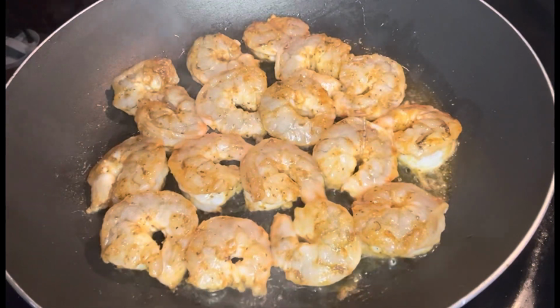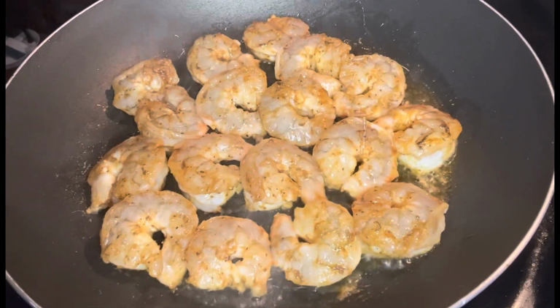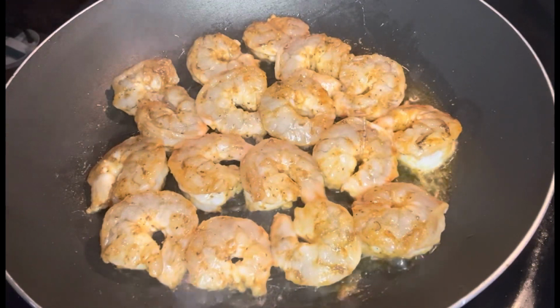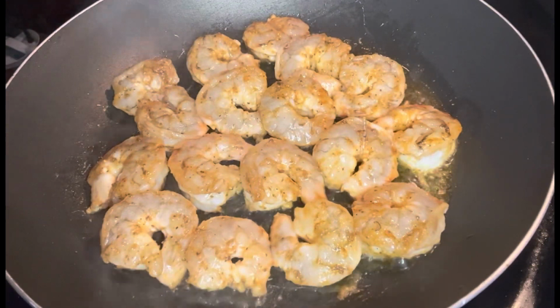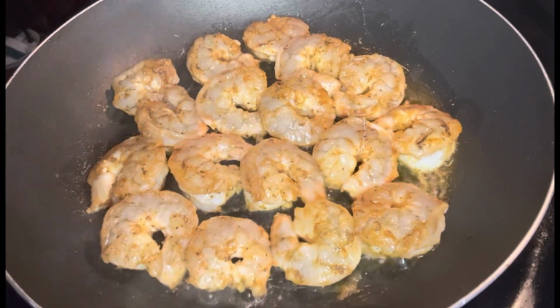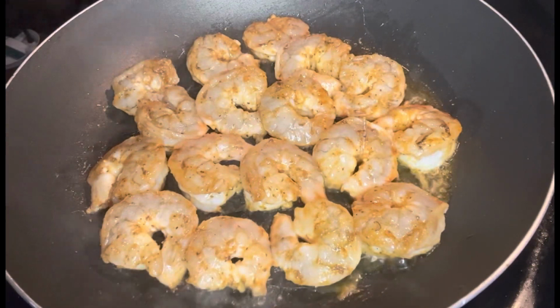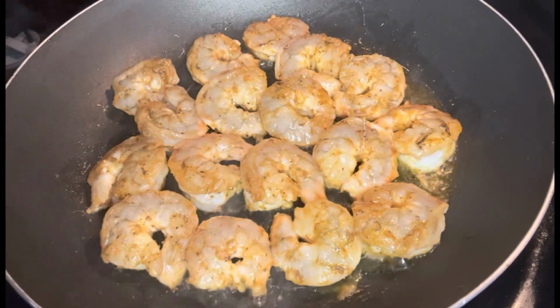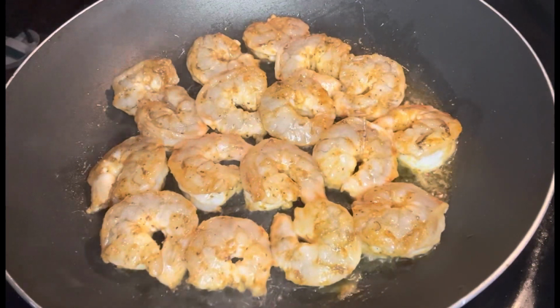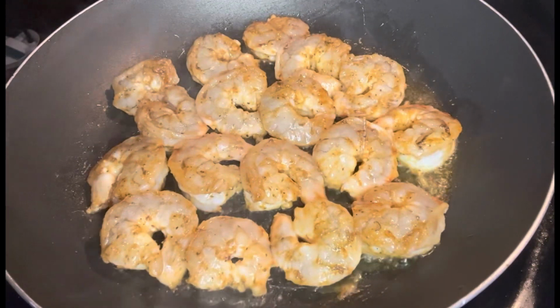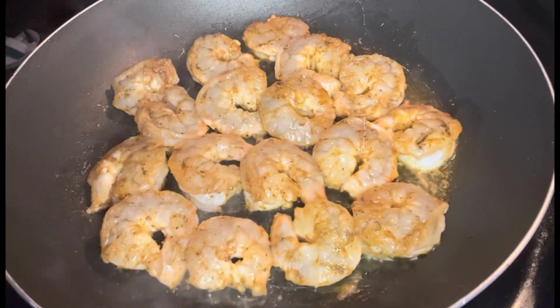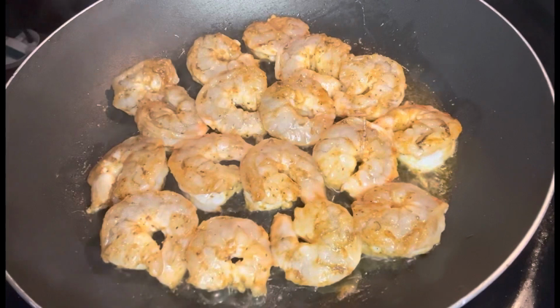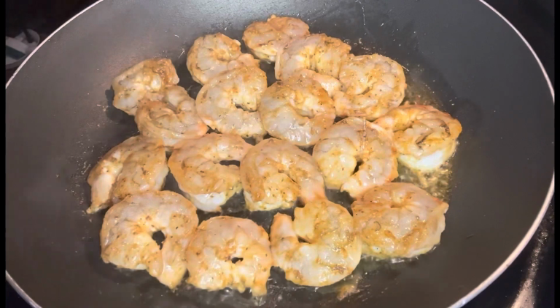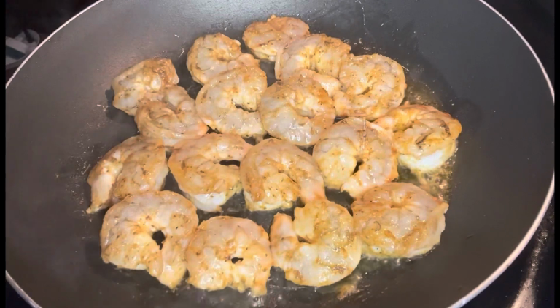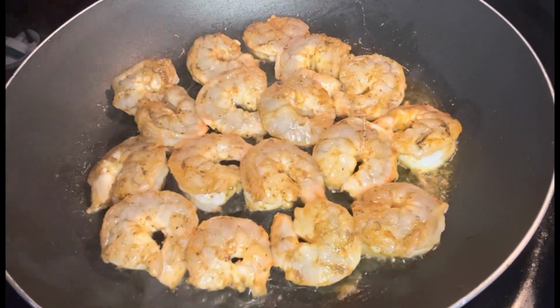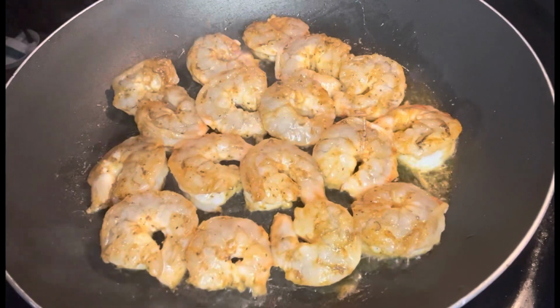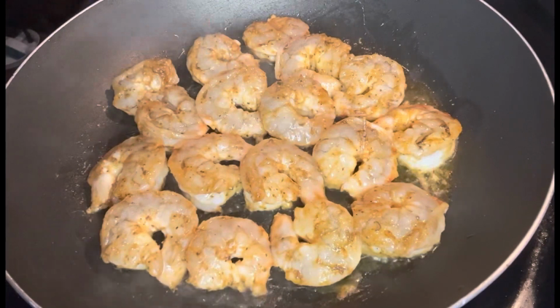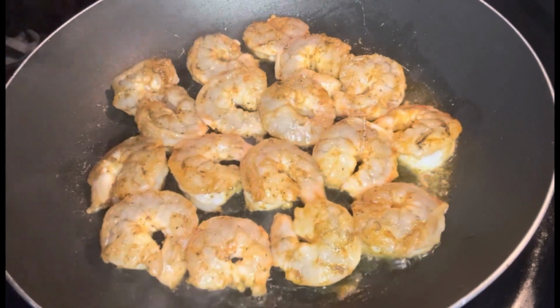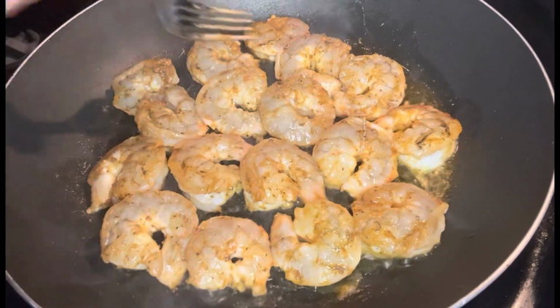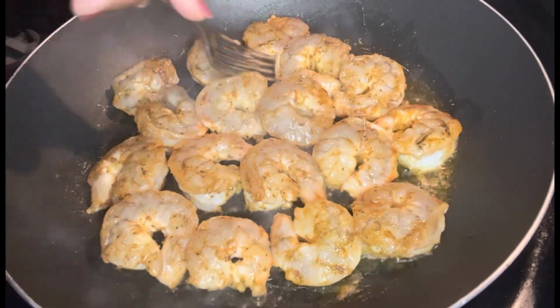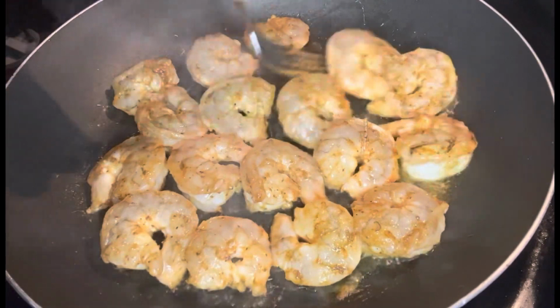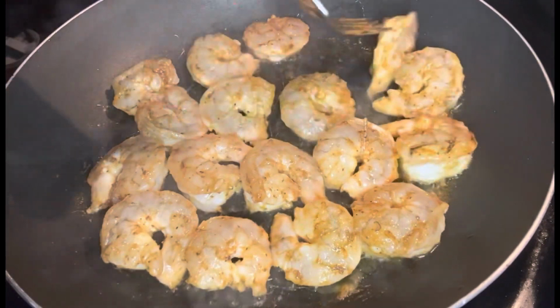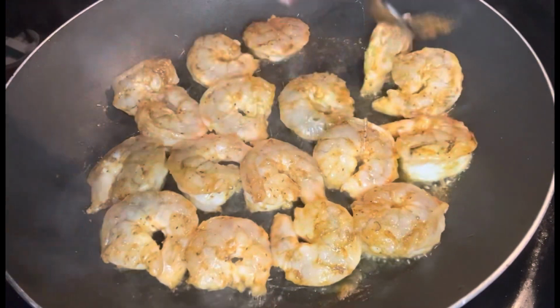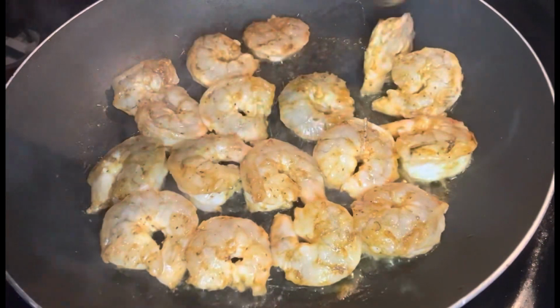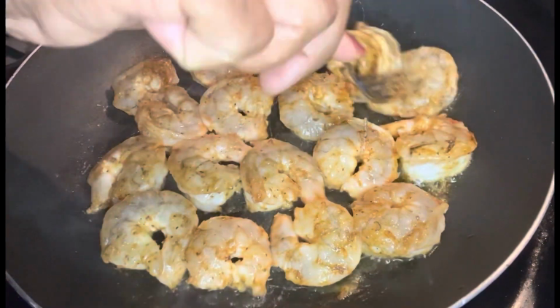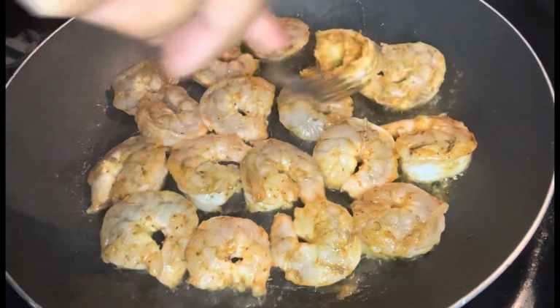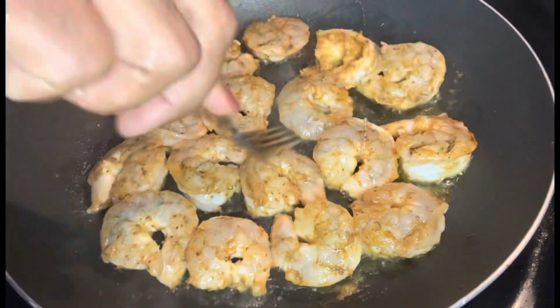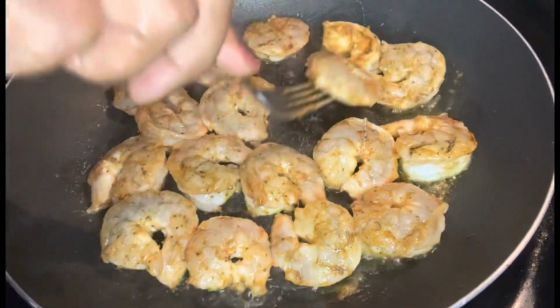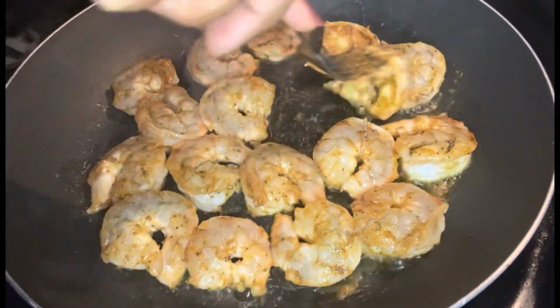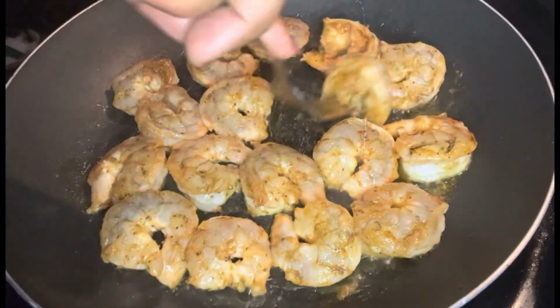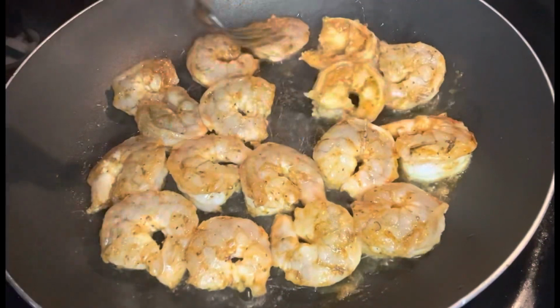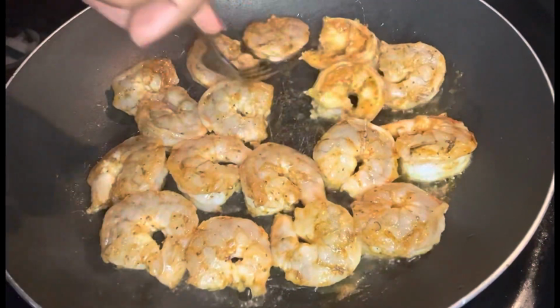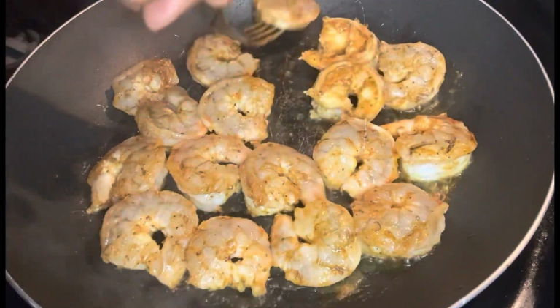Please also check out the description box. I will have a list of the ingredients and measurements there.